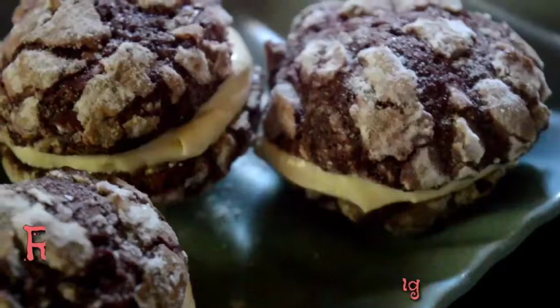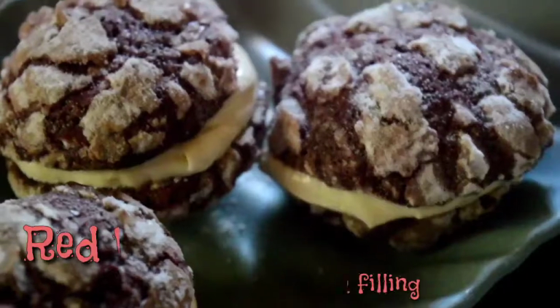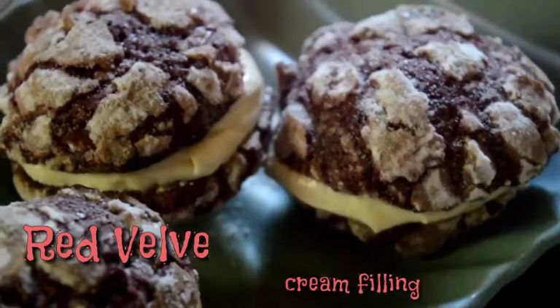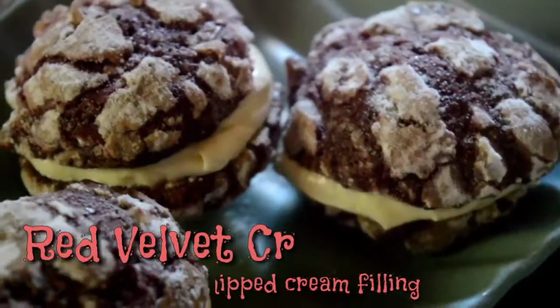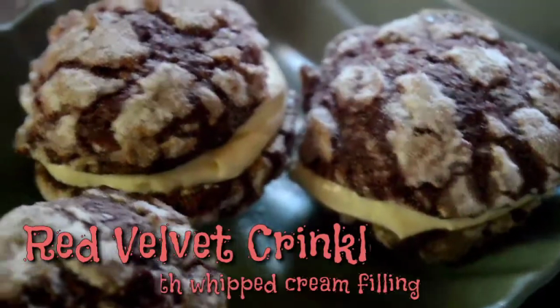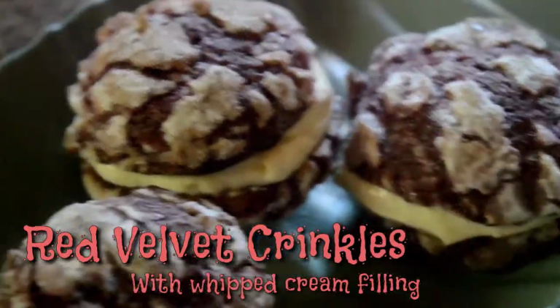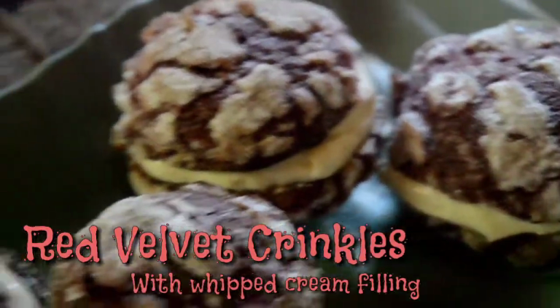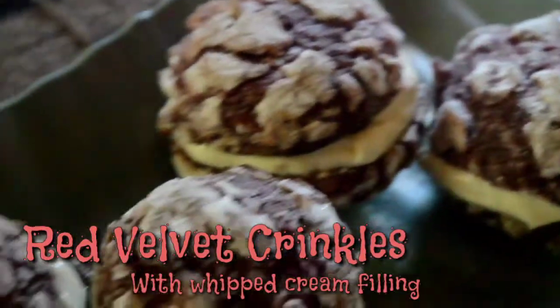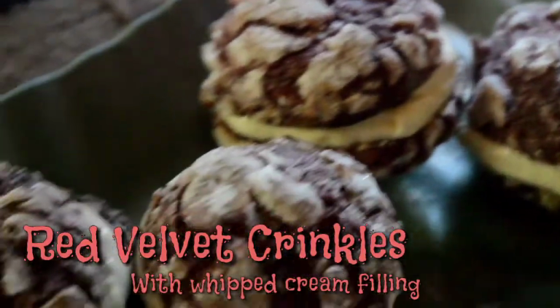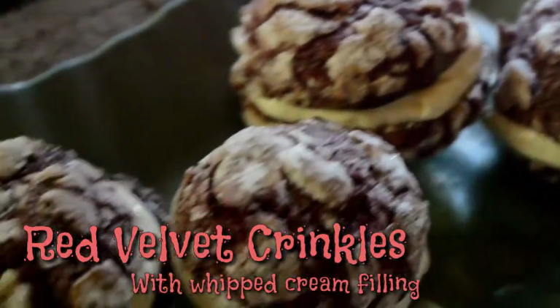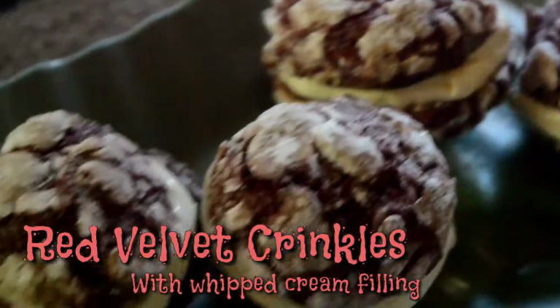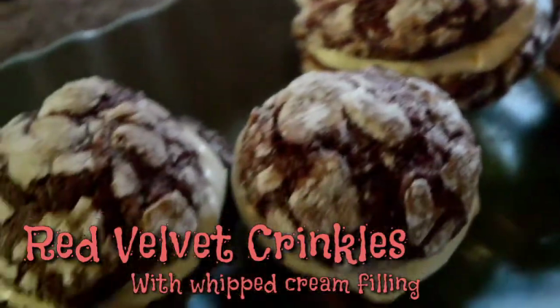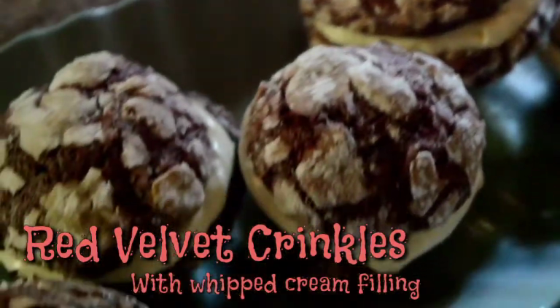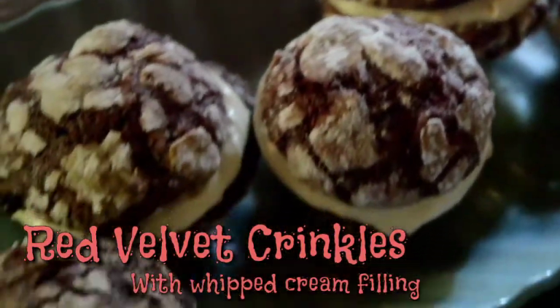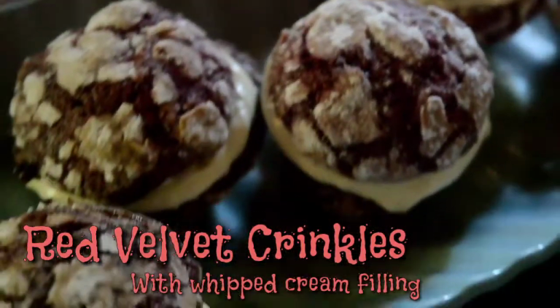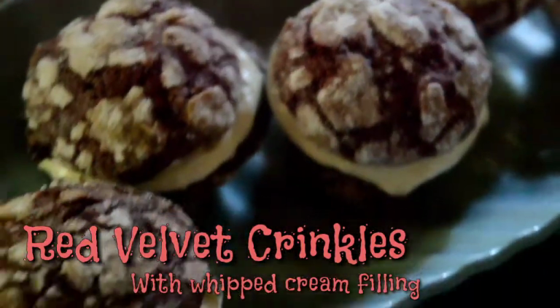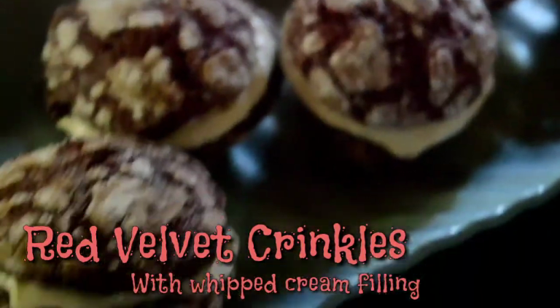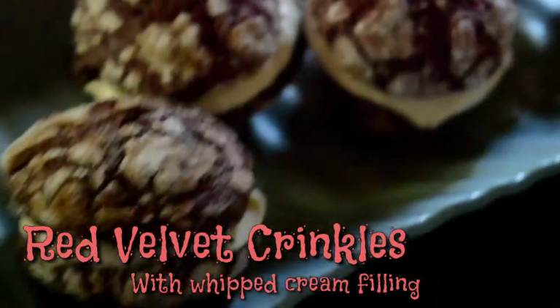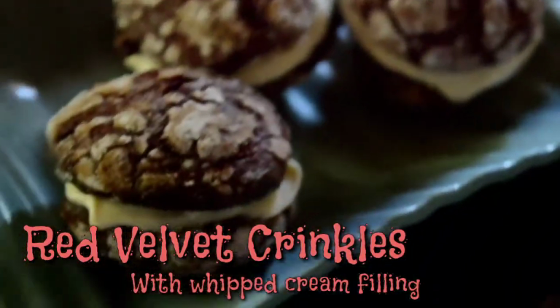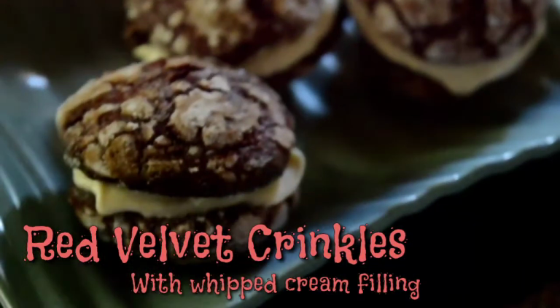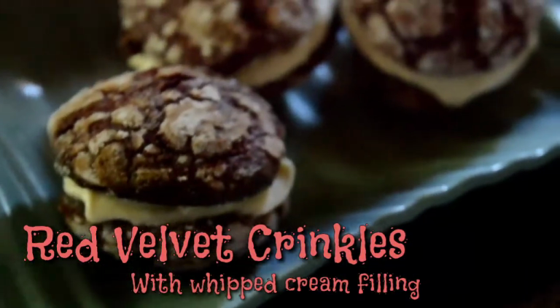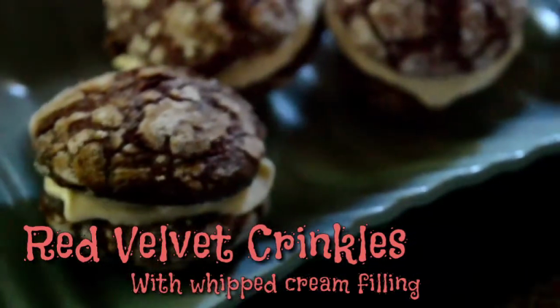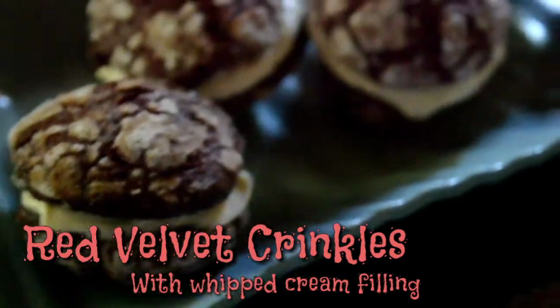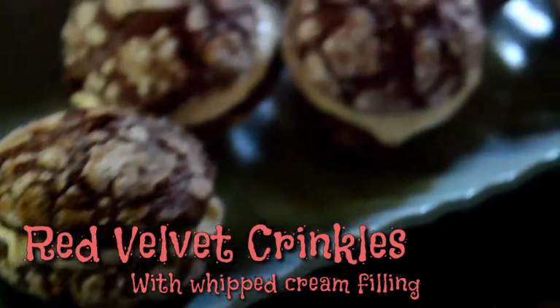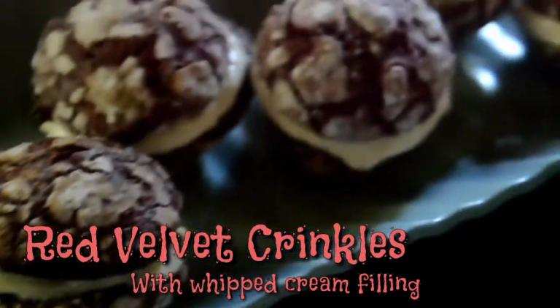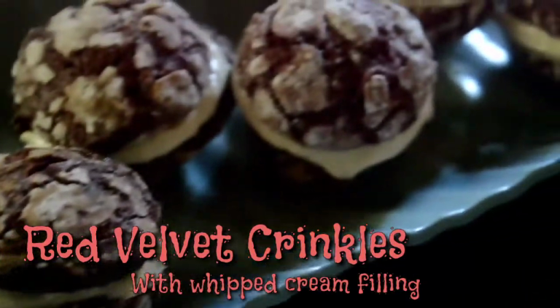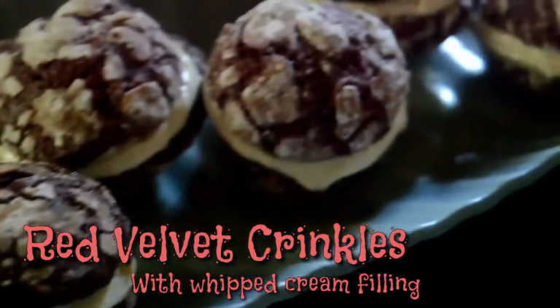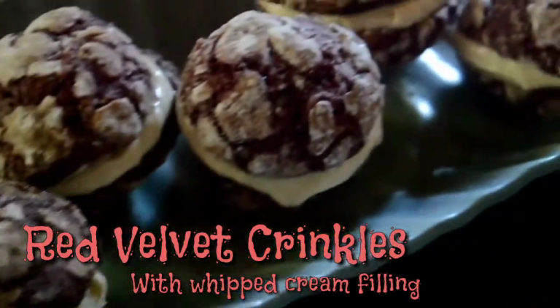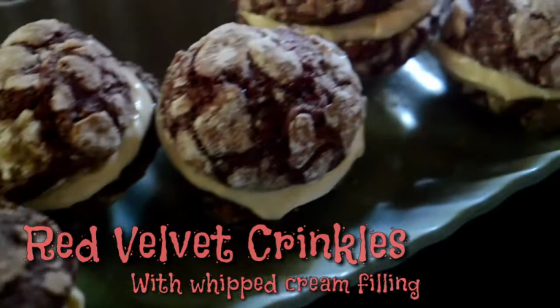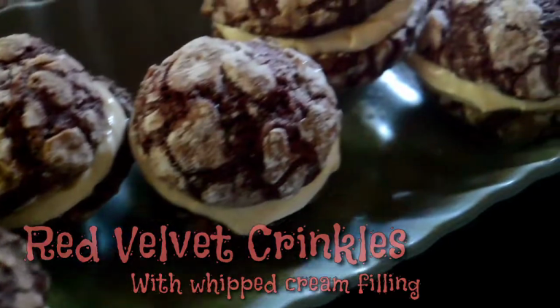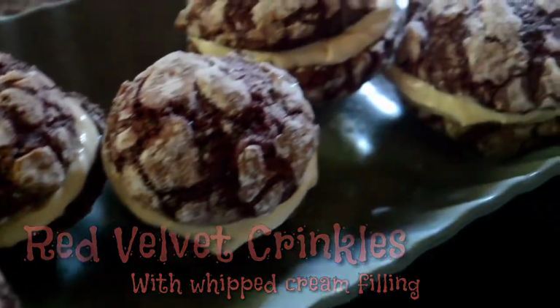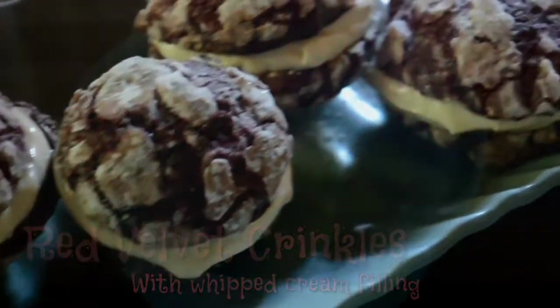For today's recipe is Red Velvet Crinkles with Whipped Cream Filling. Let's get started.